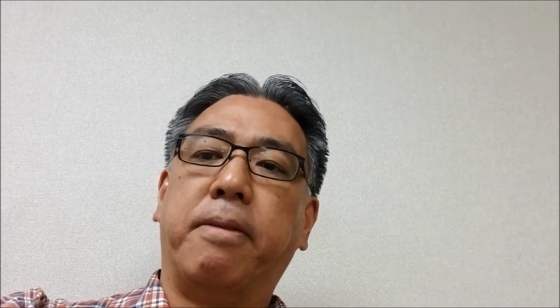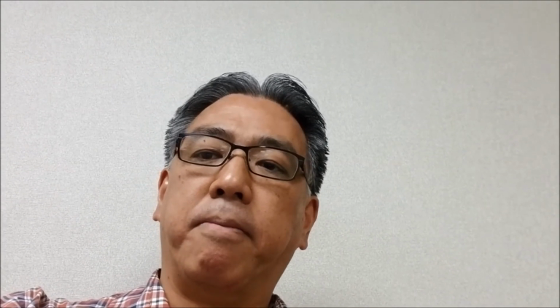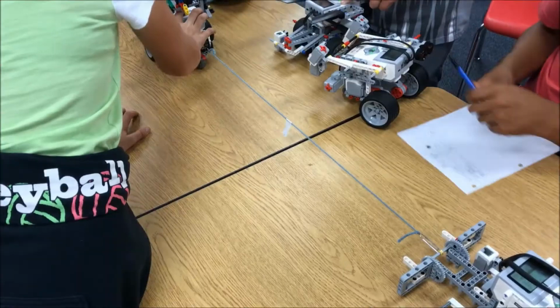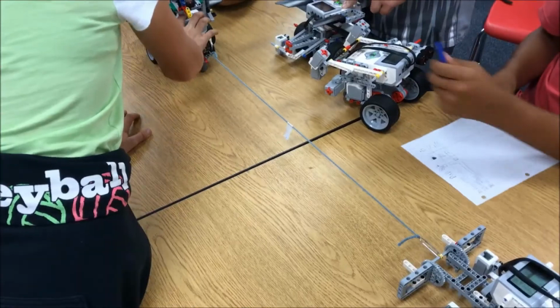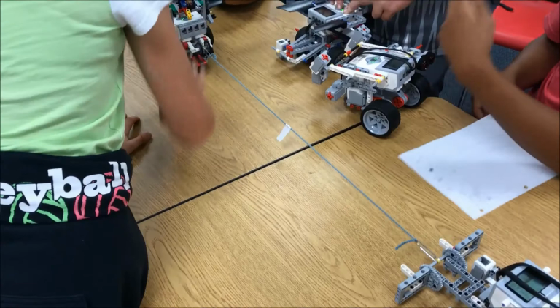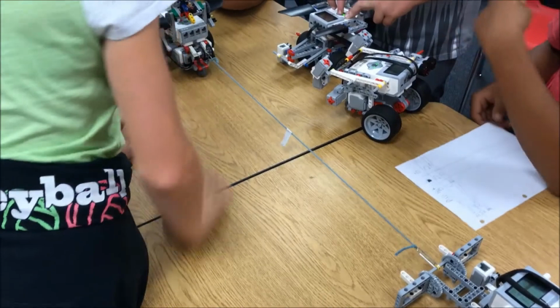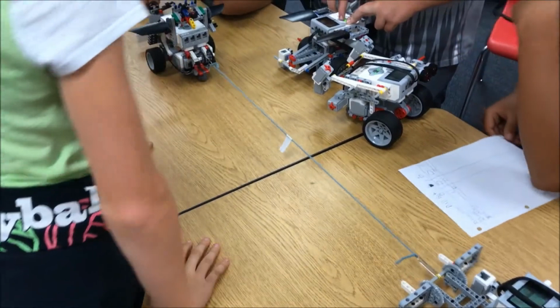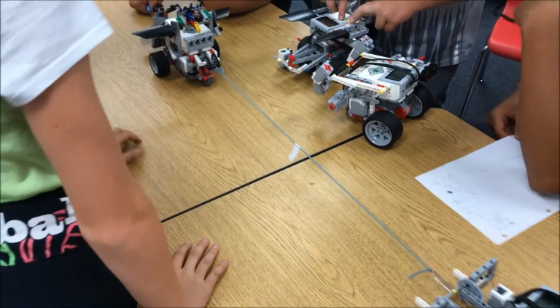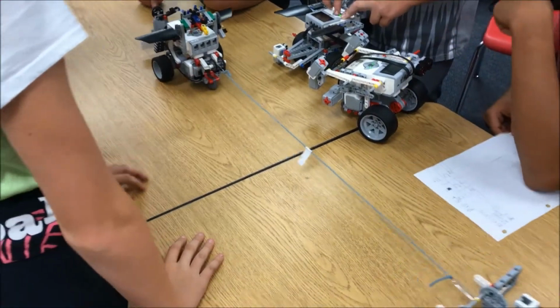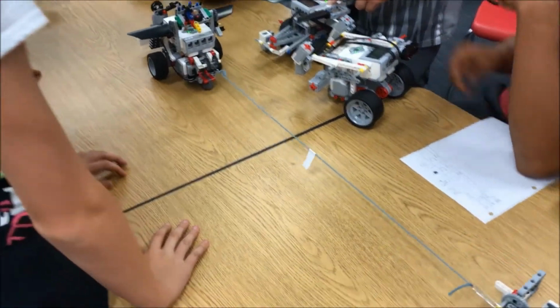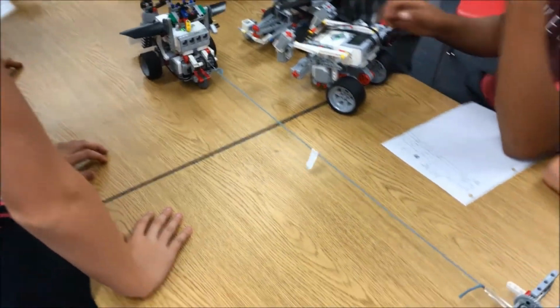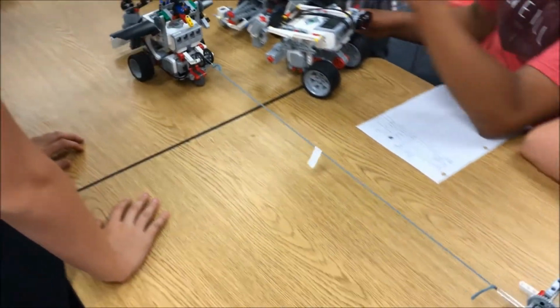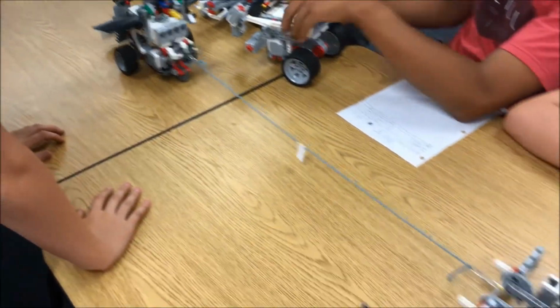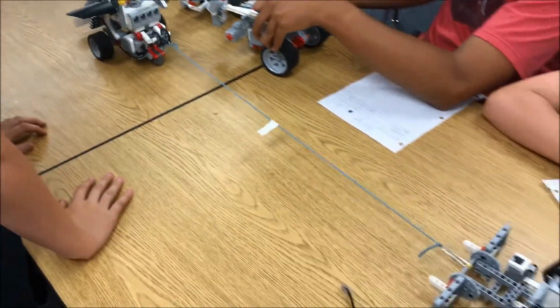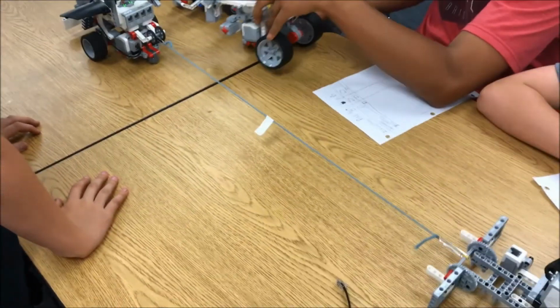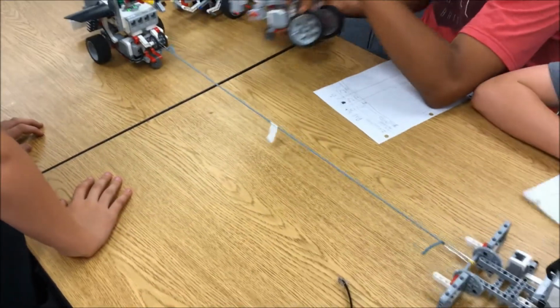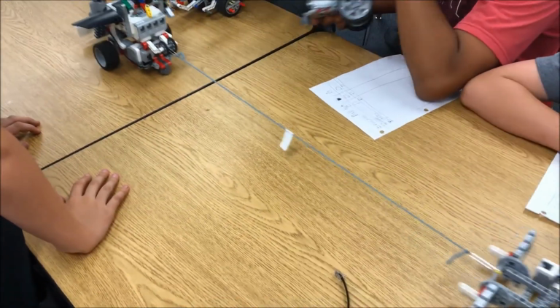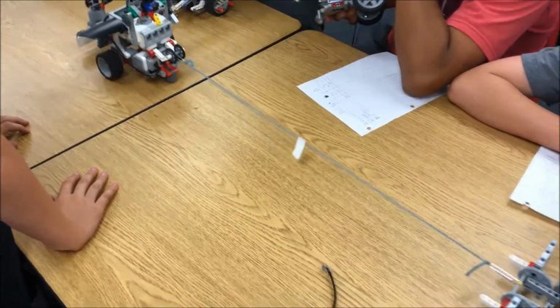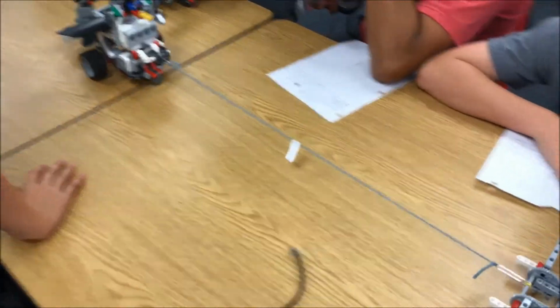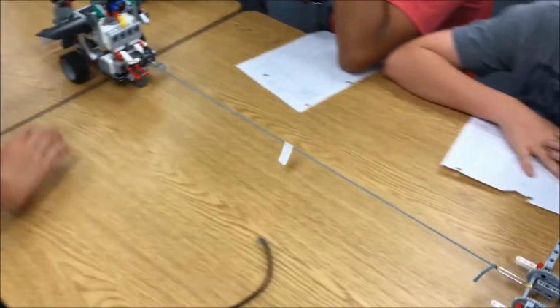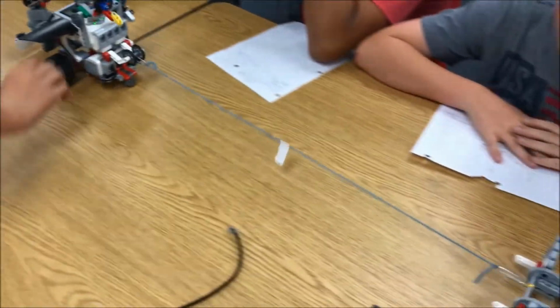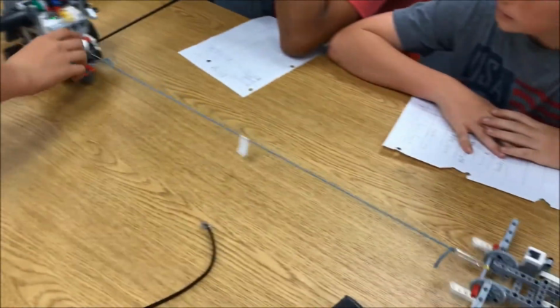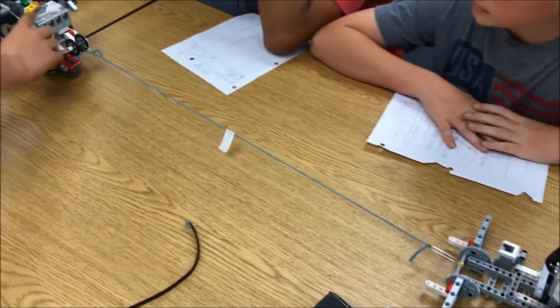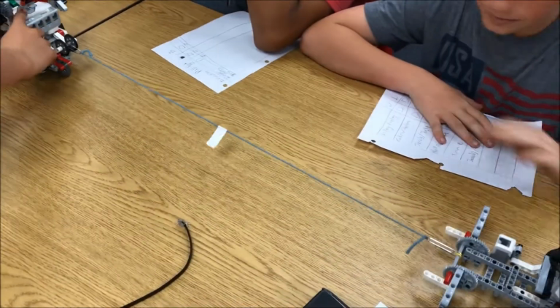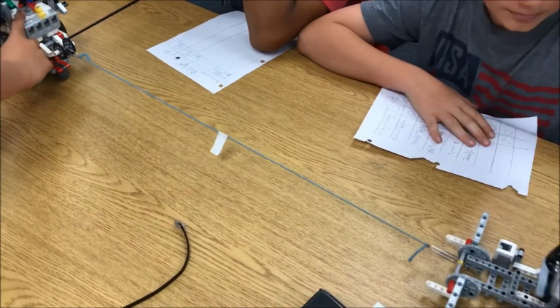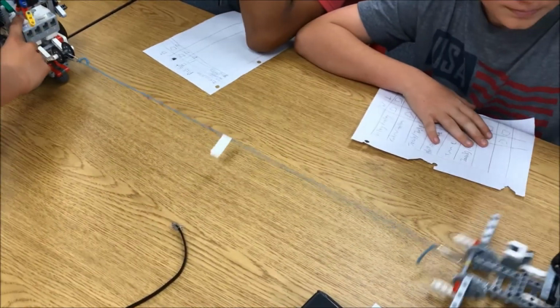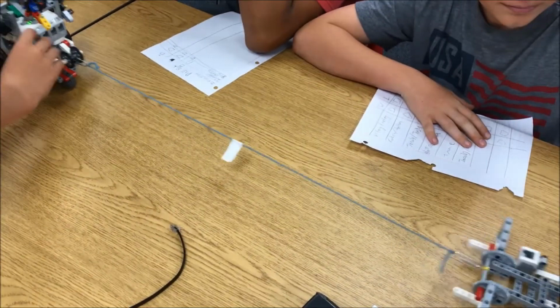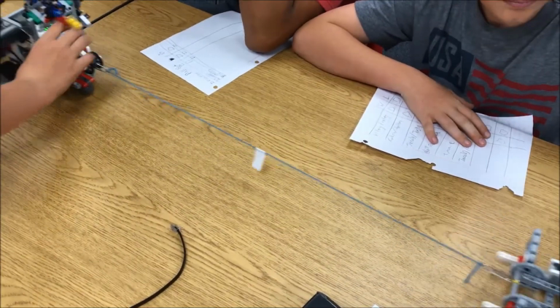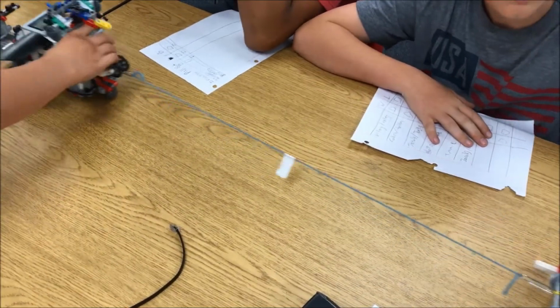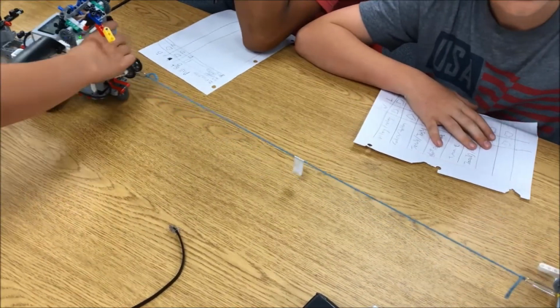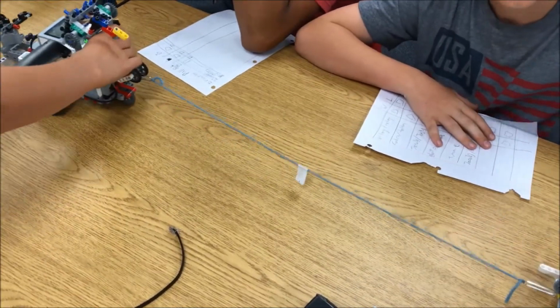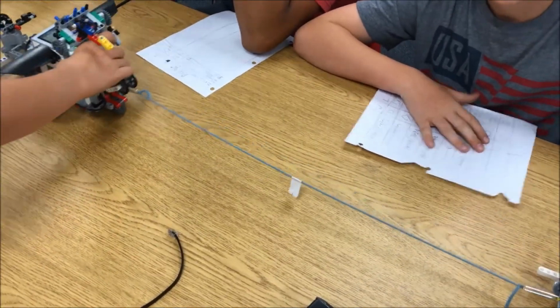Ready, set — going backwards, so far going backwards.